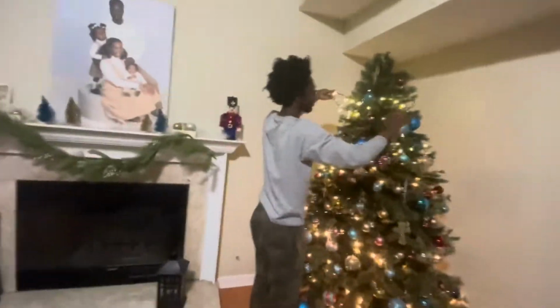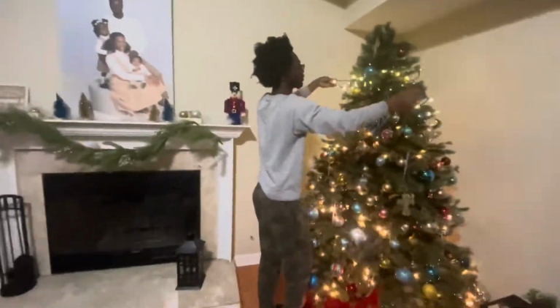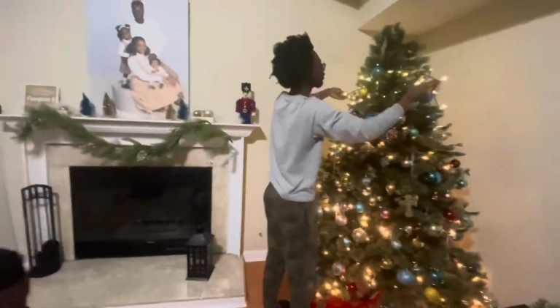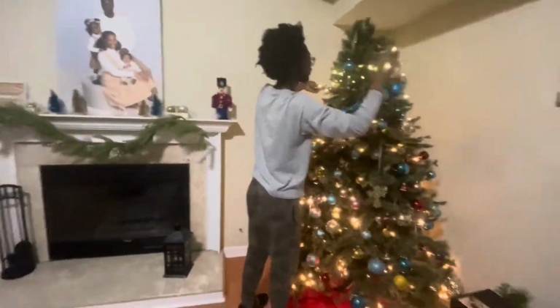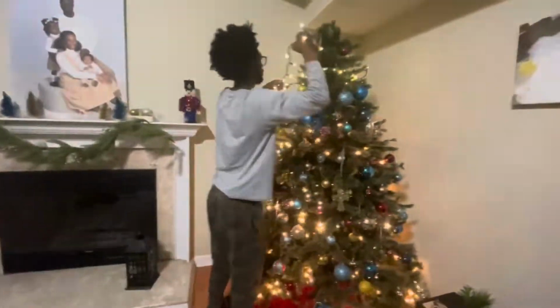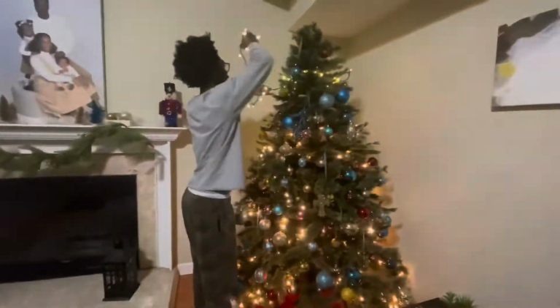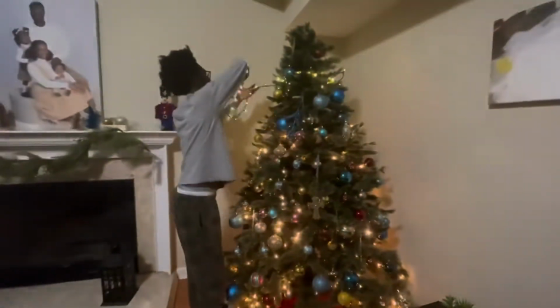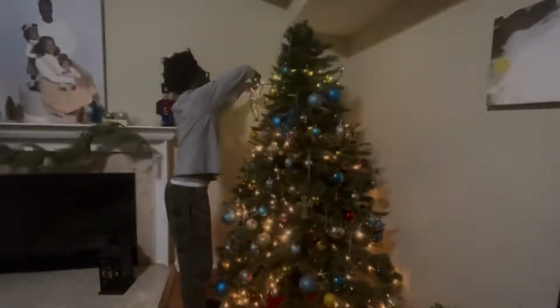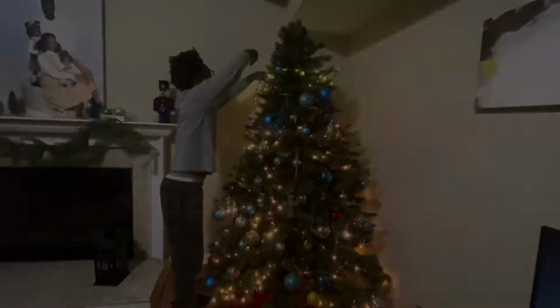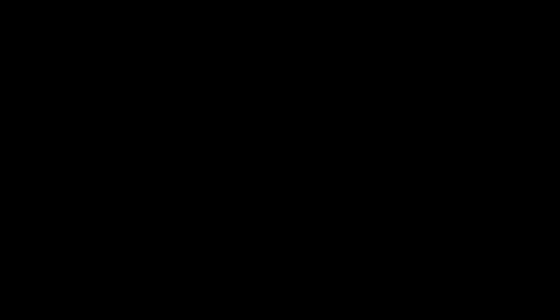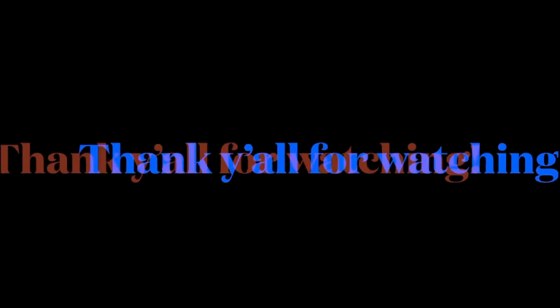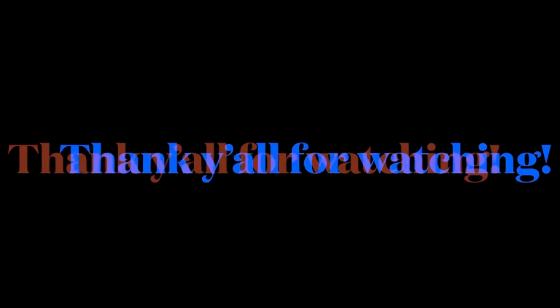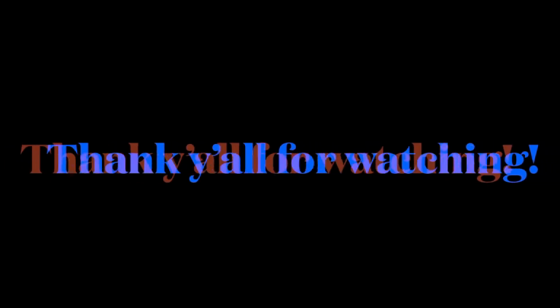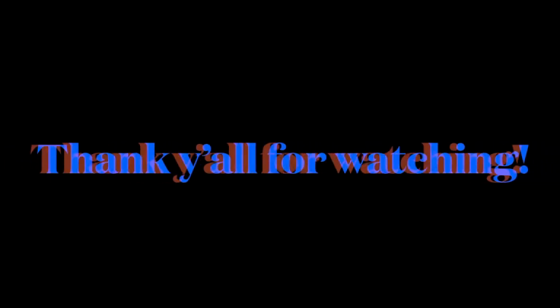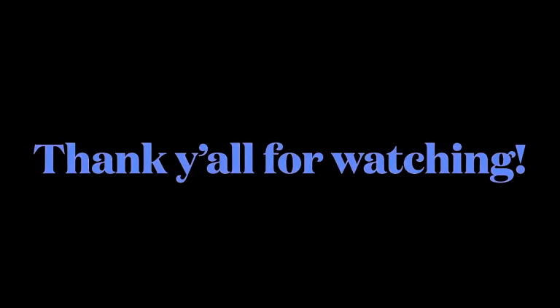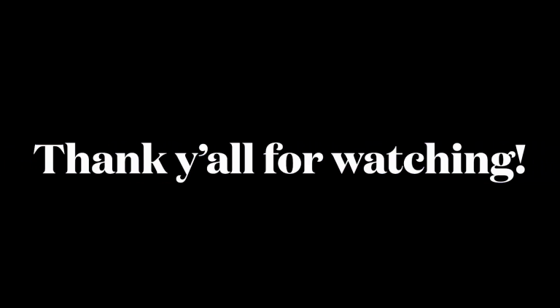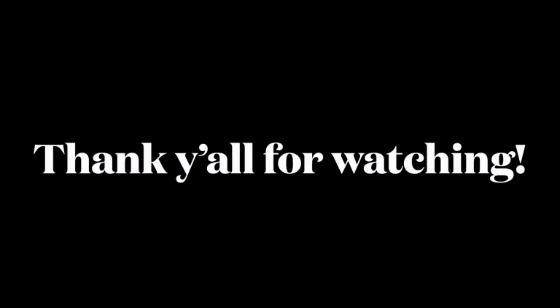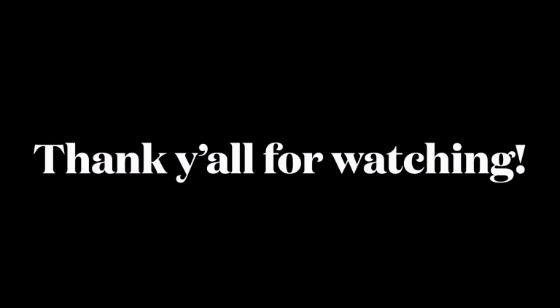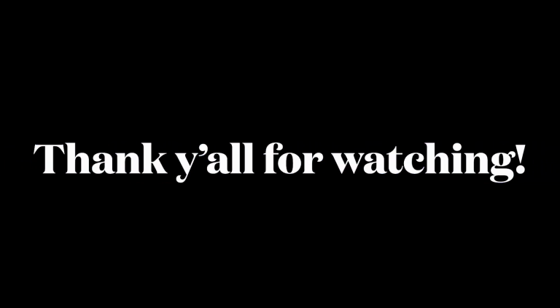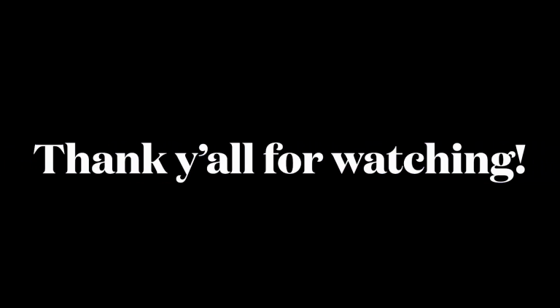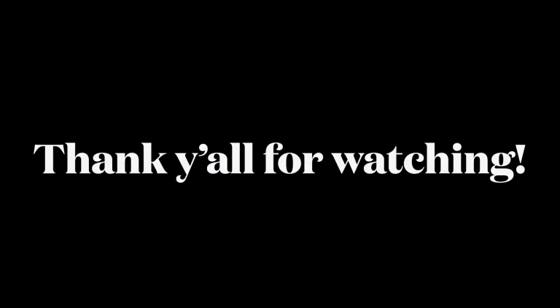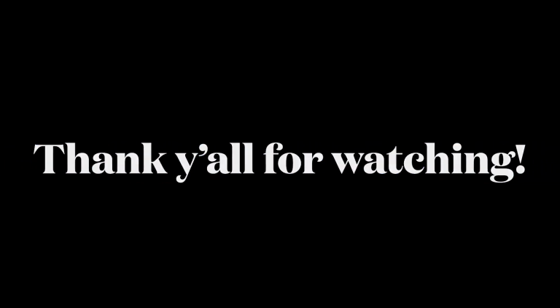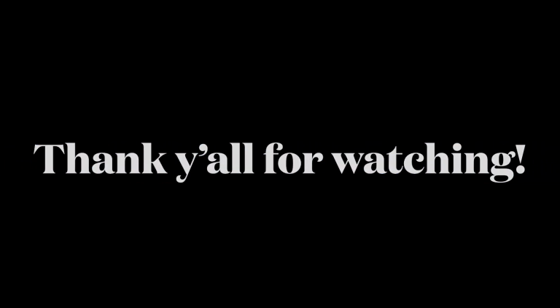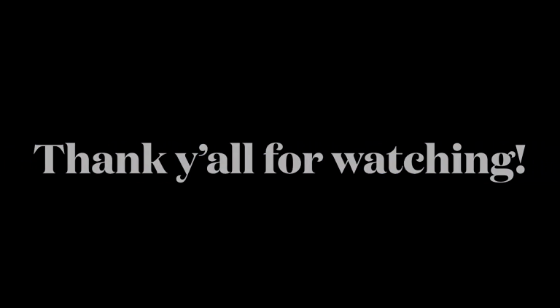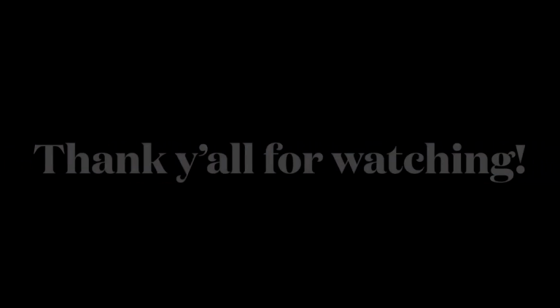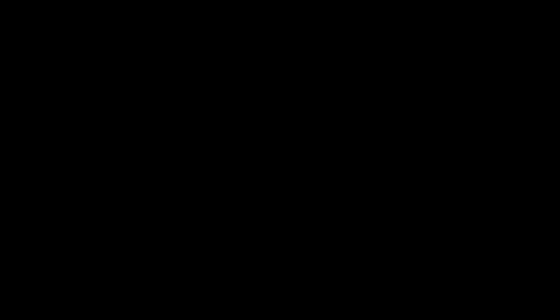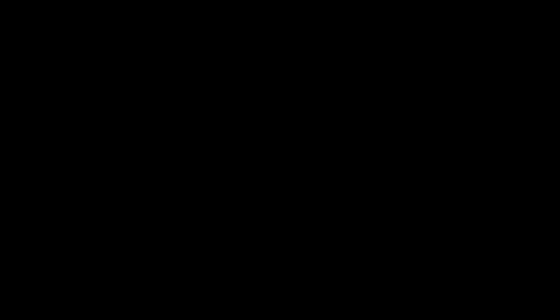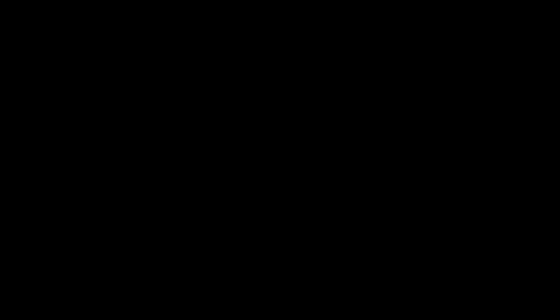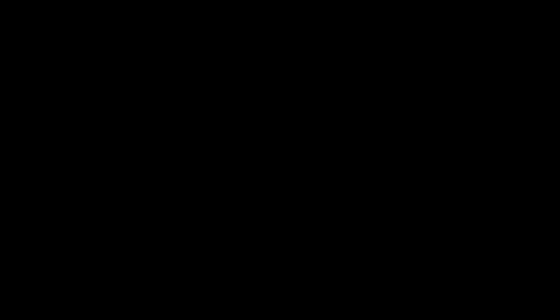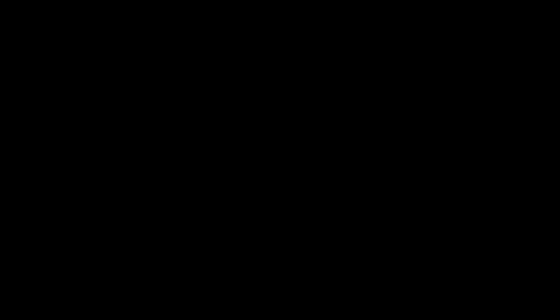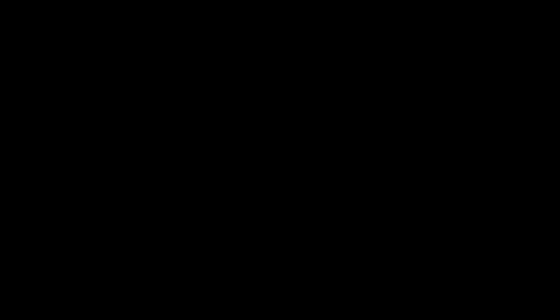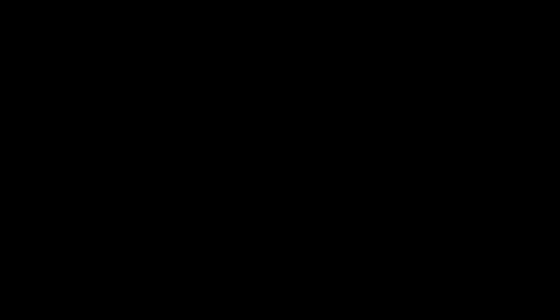Thank you all for watching! Let me know in the comments what you particularly enjoyed.